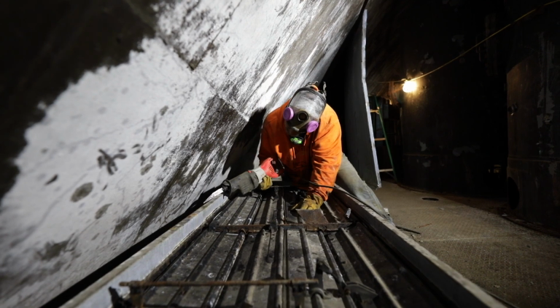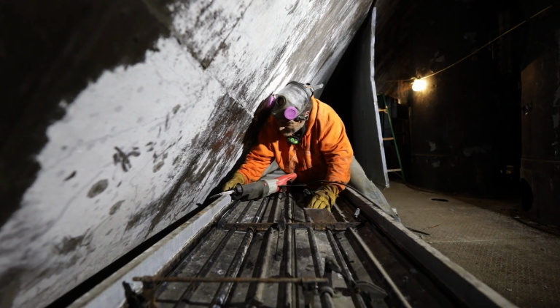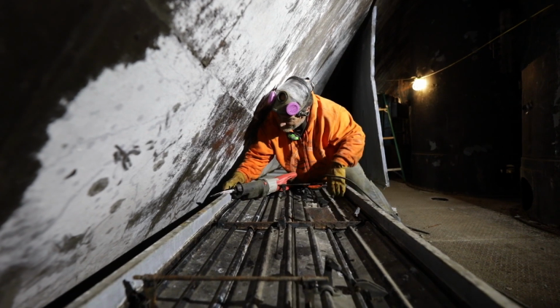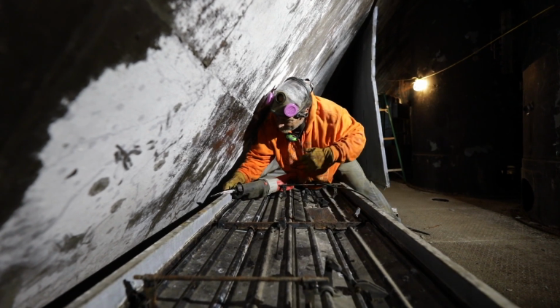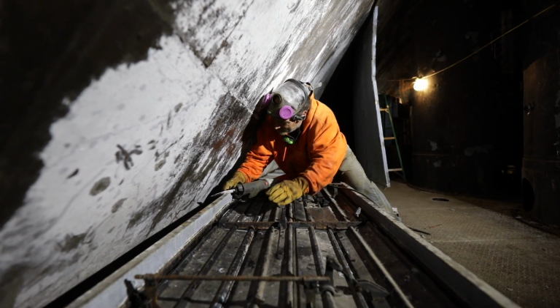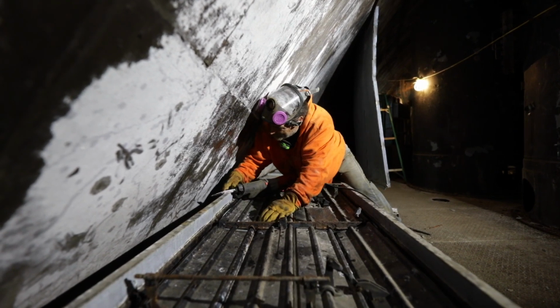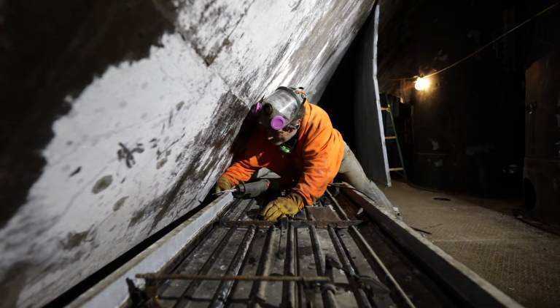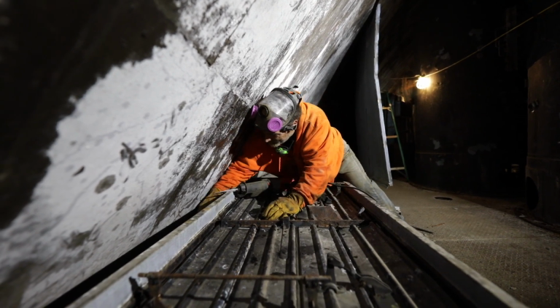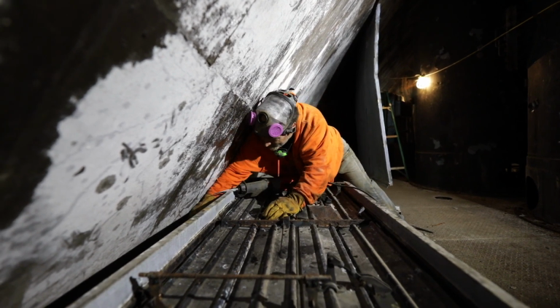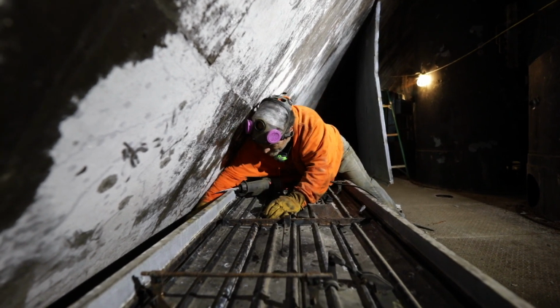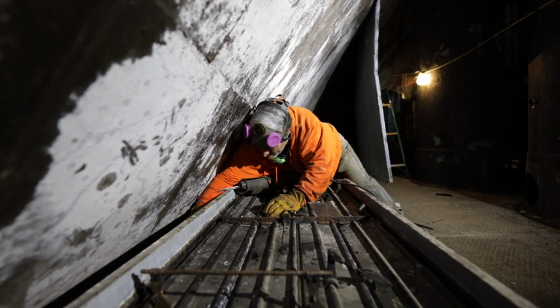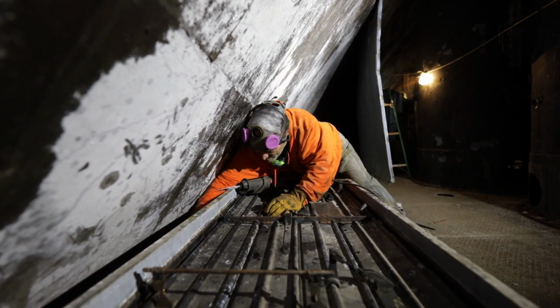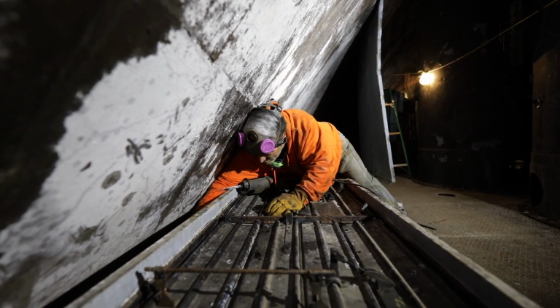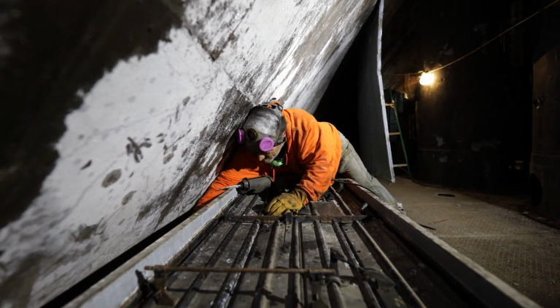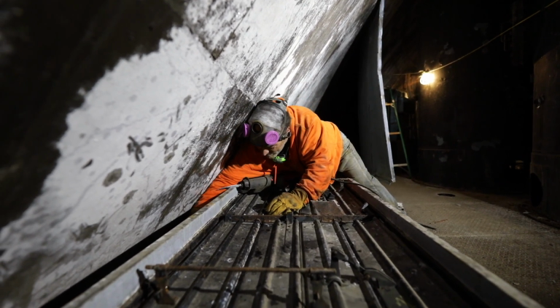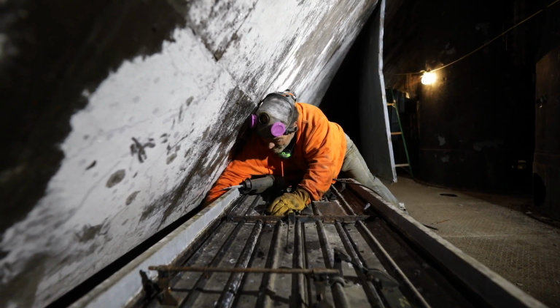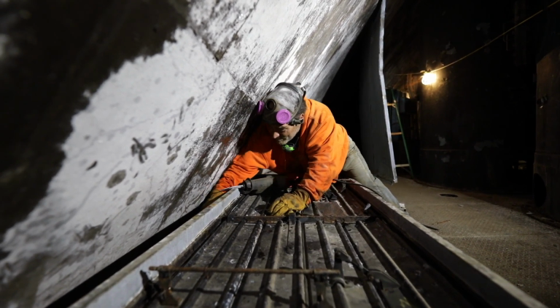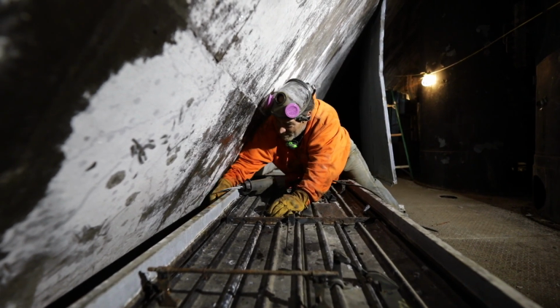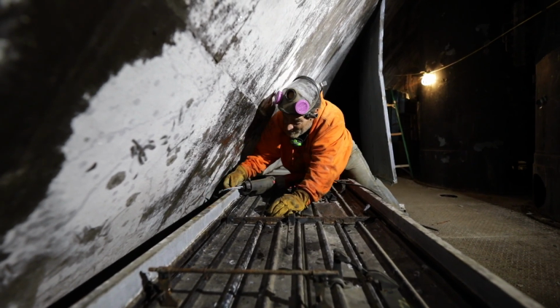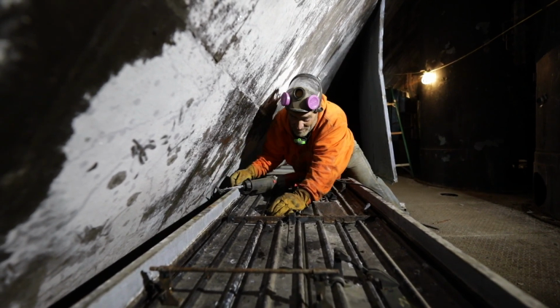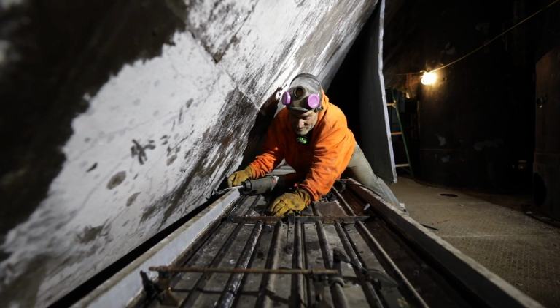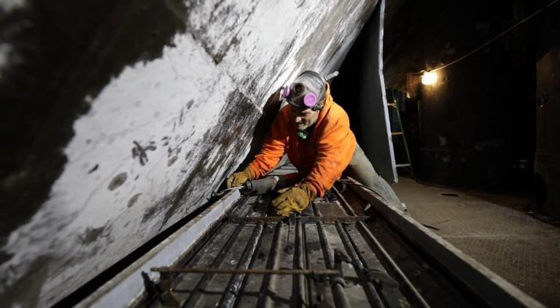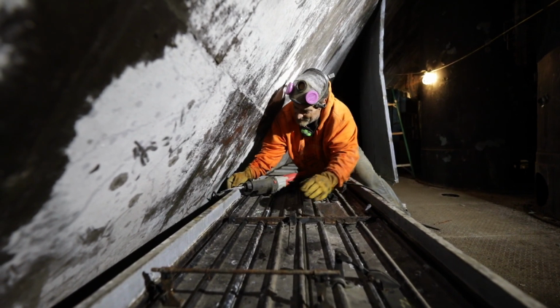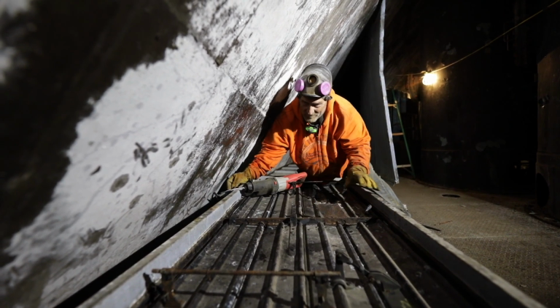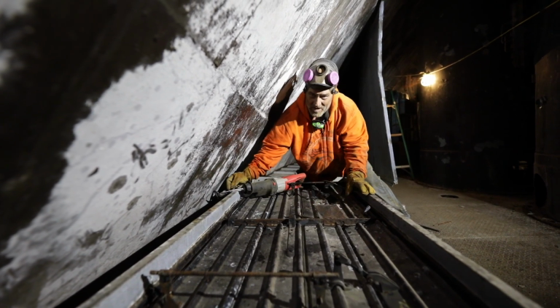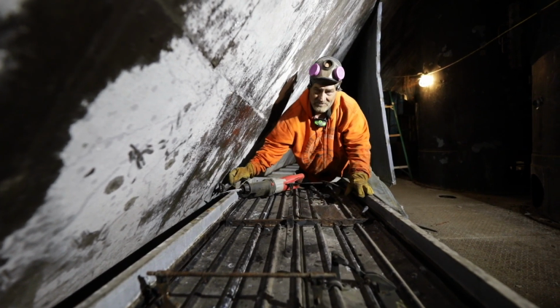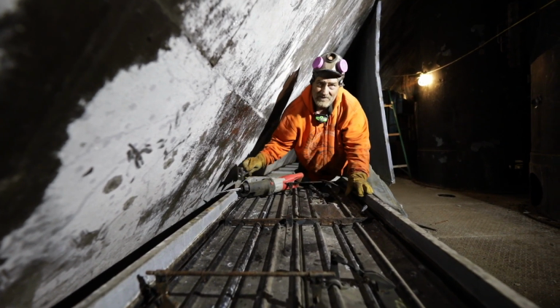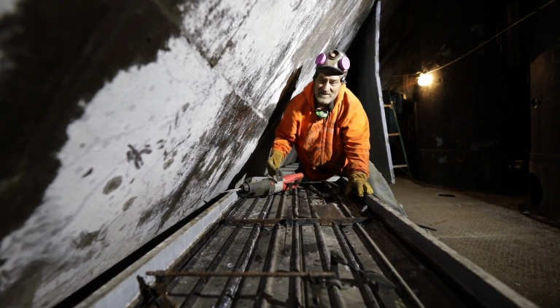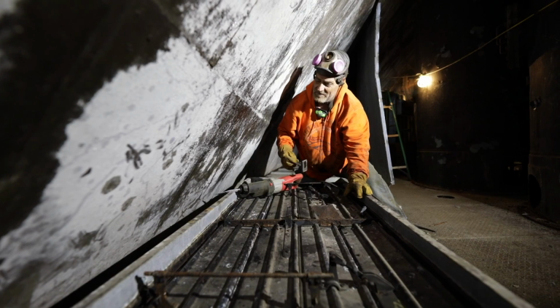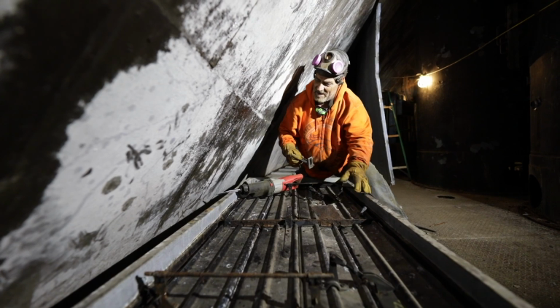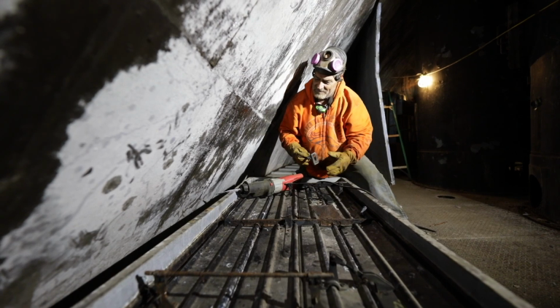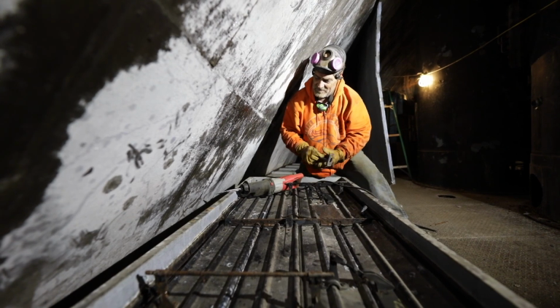A little tight squeeze. If I do that from the bottom, I think I'm going to have to.